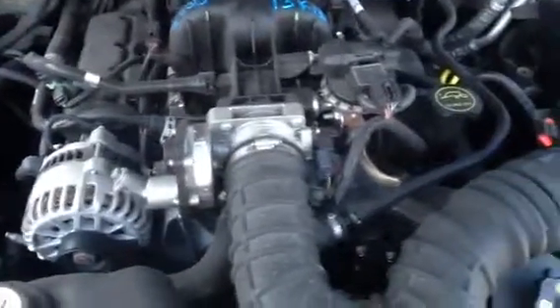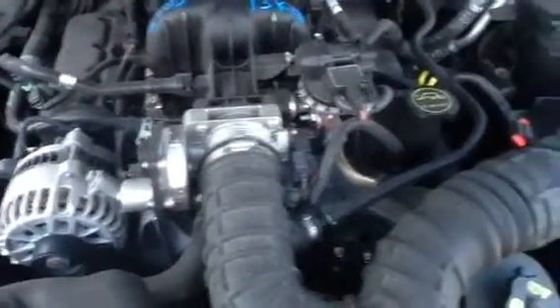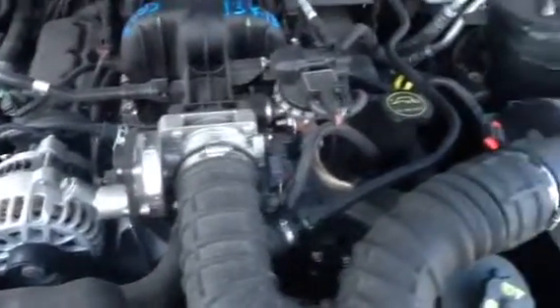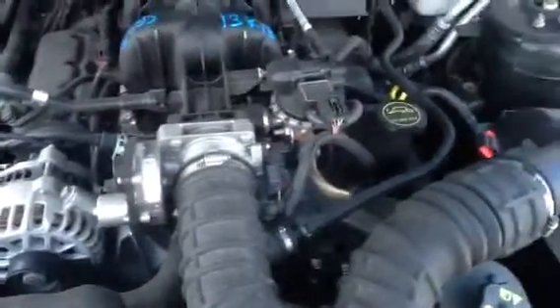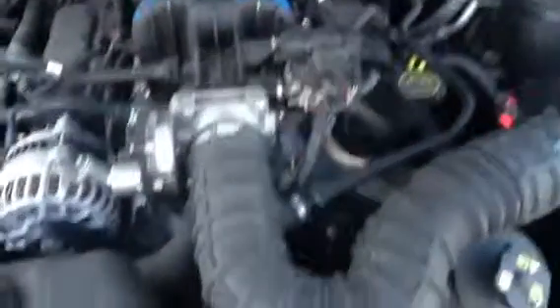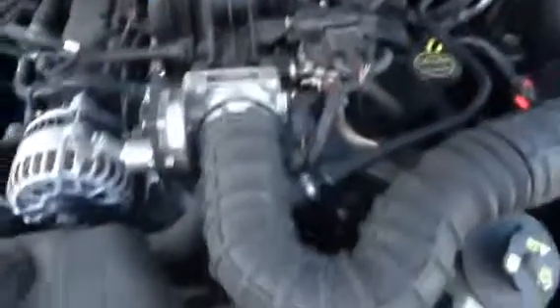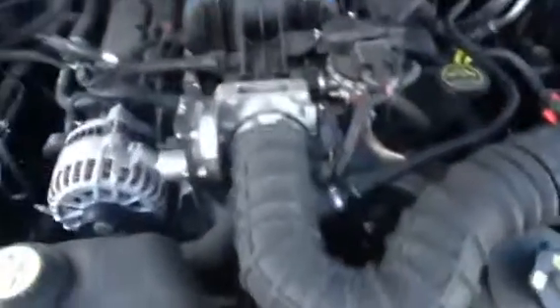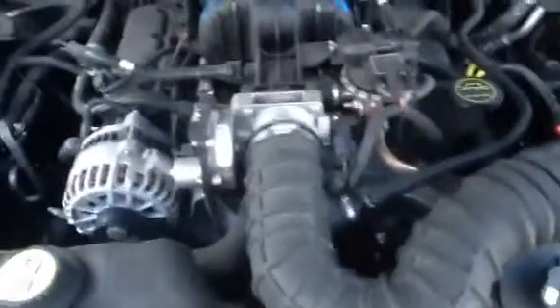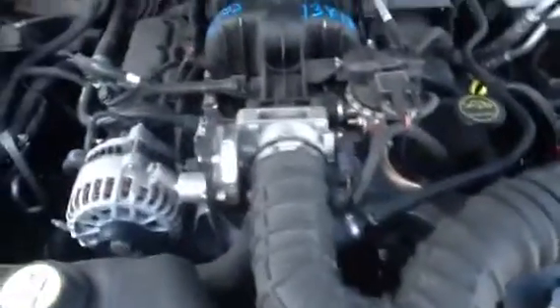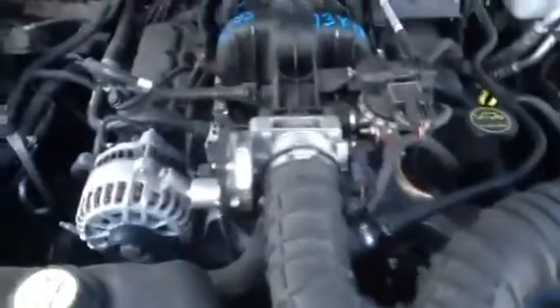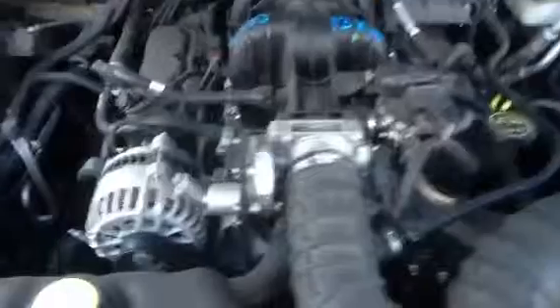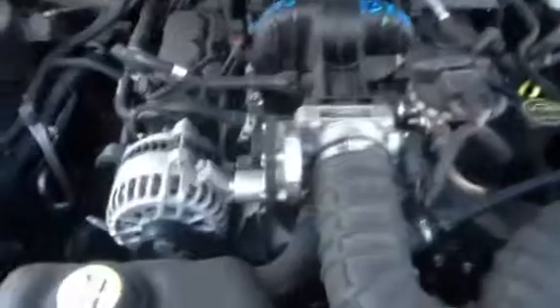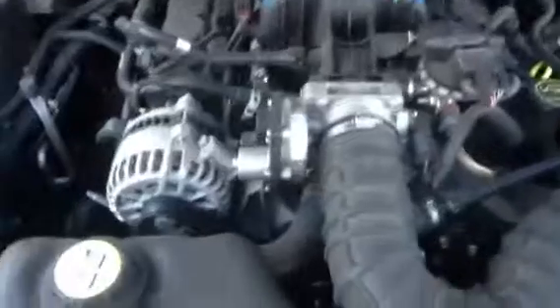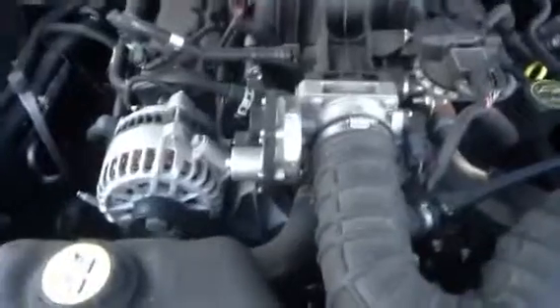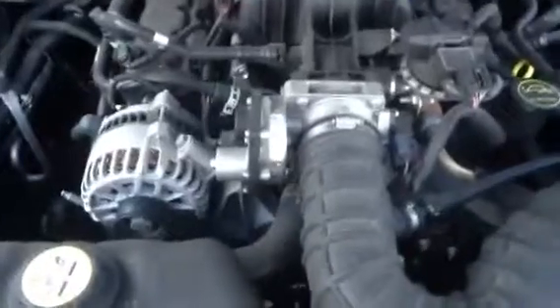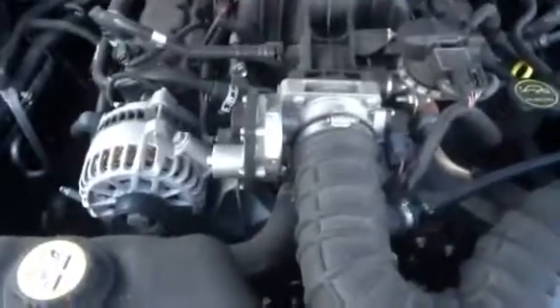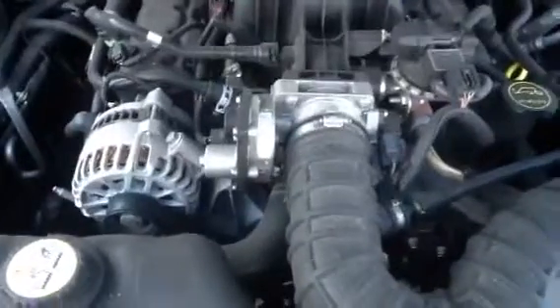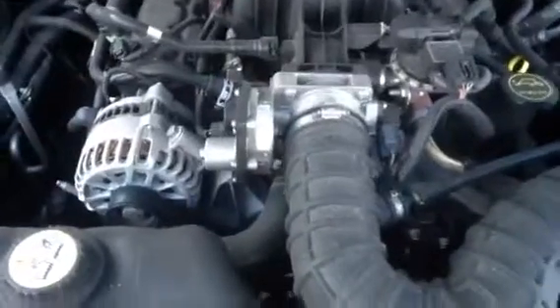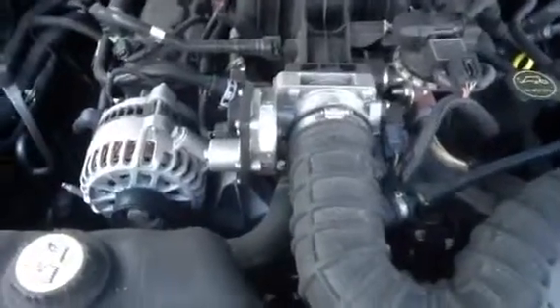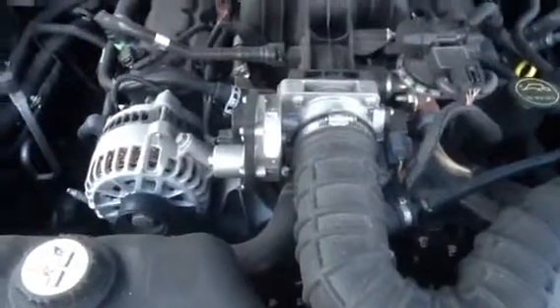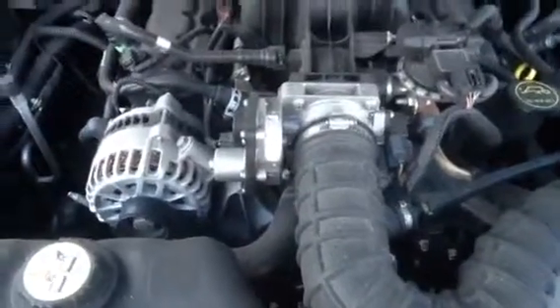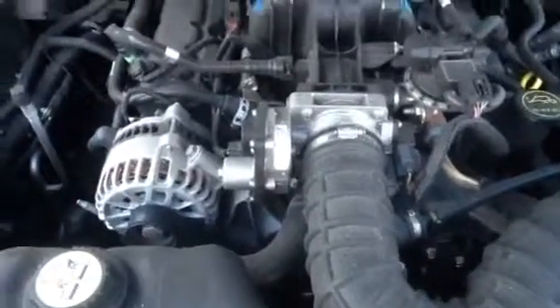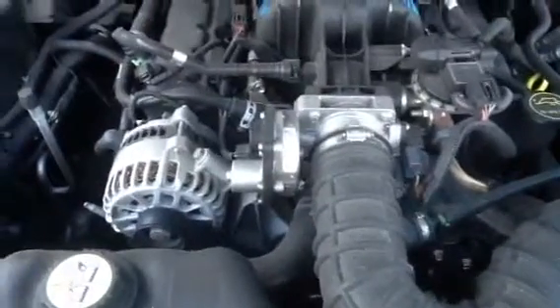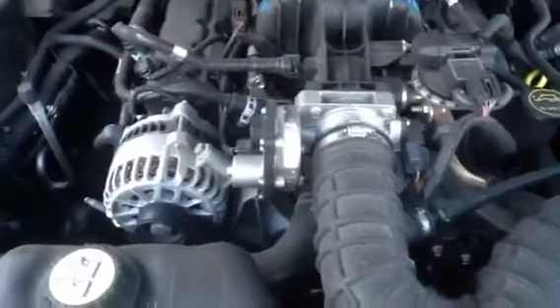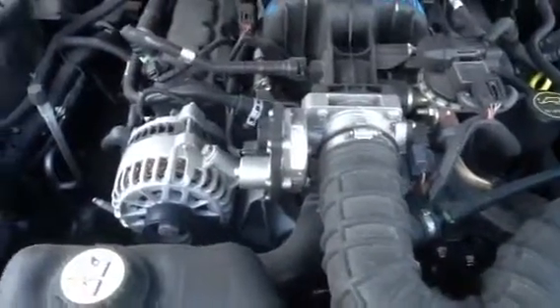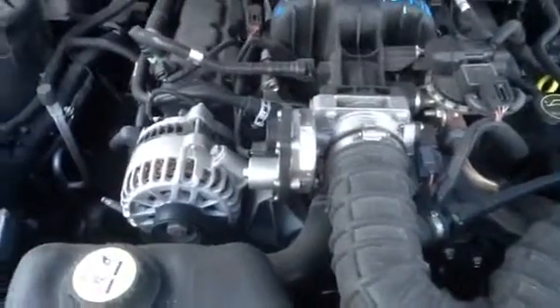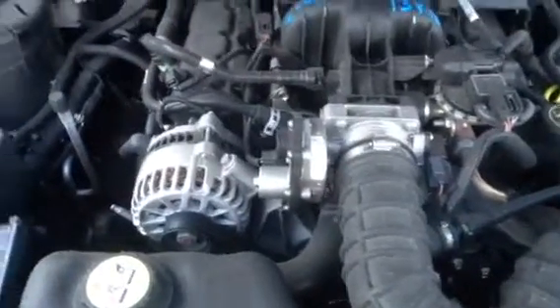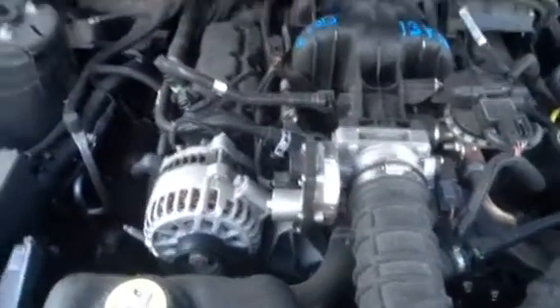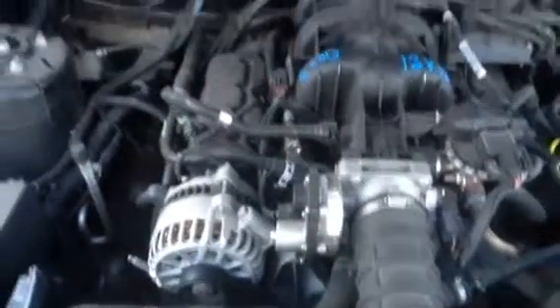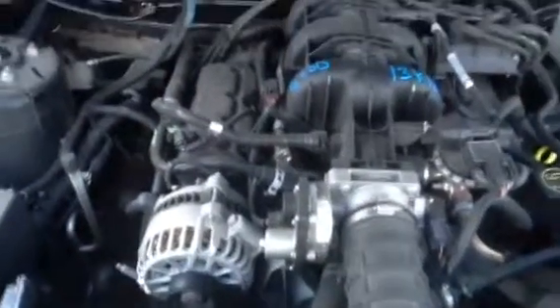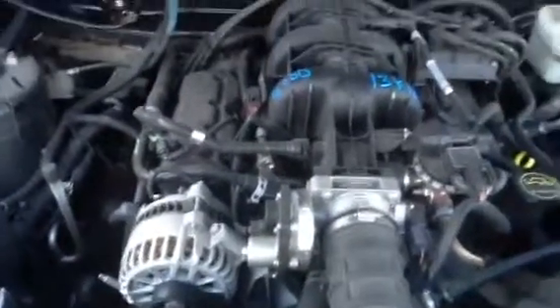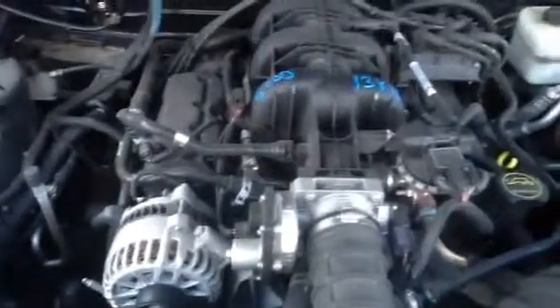Alternator, starter, AC compressor, throttle bodies — you name it, we've got it for this motor.